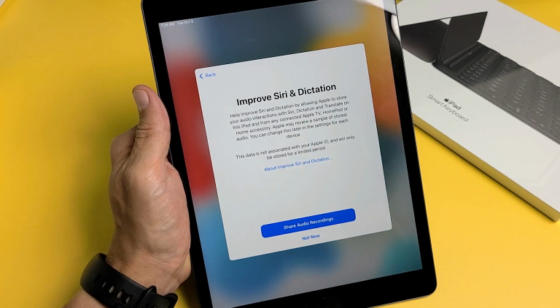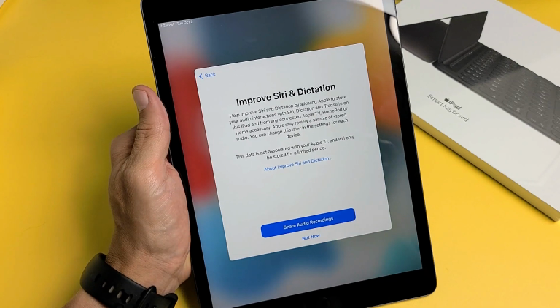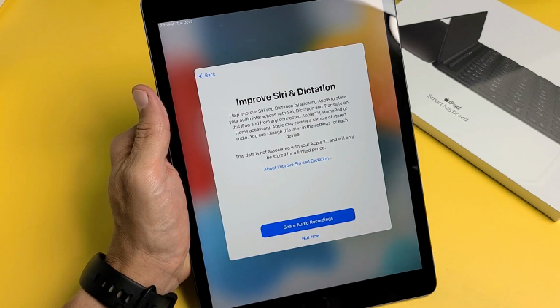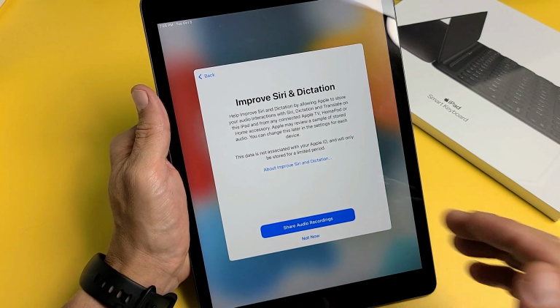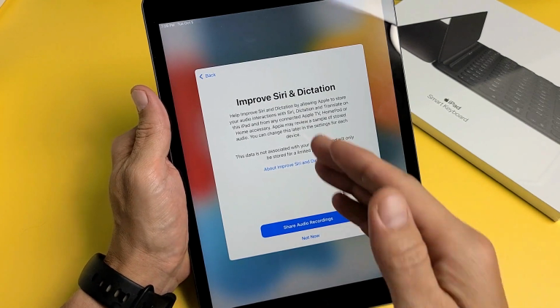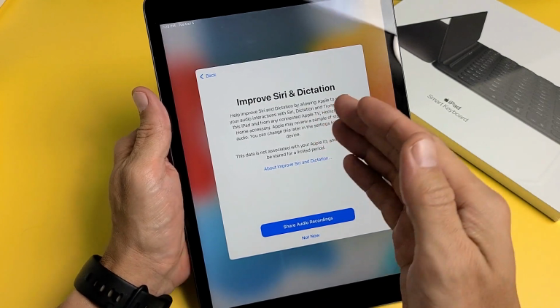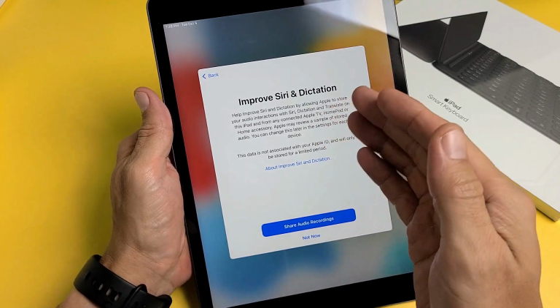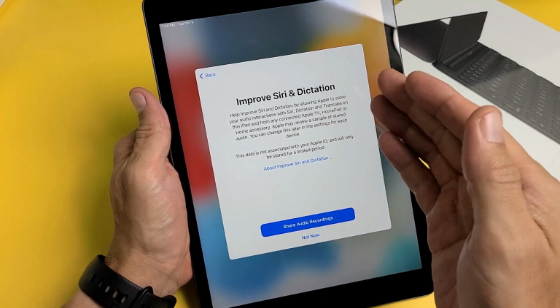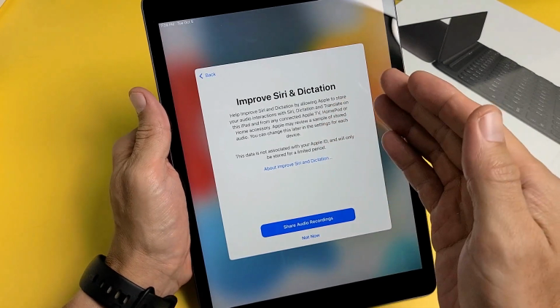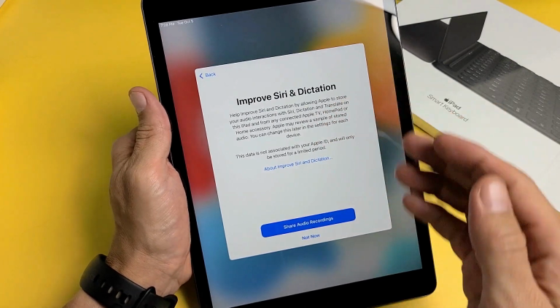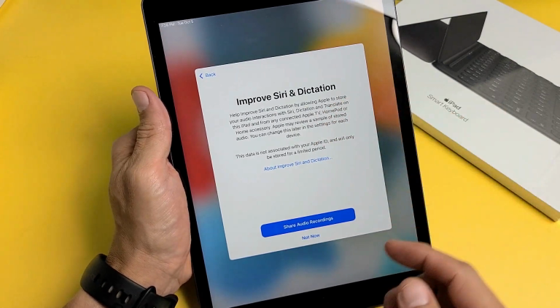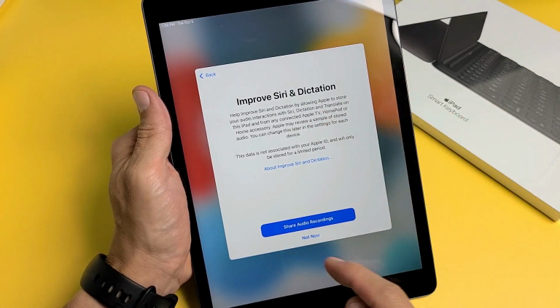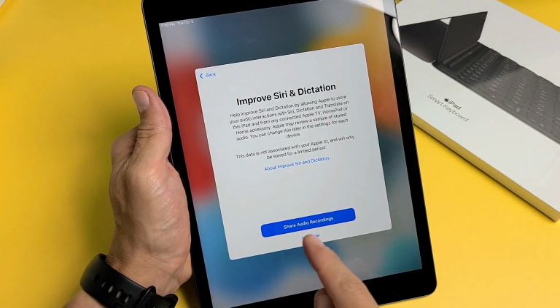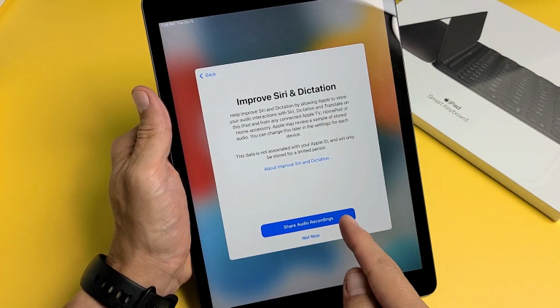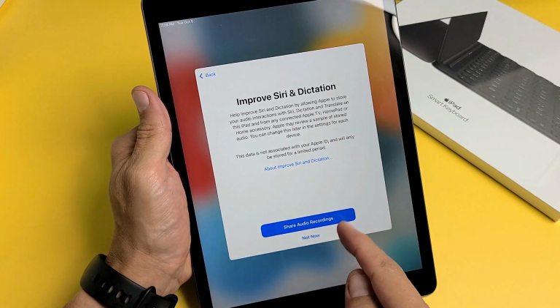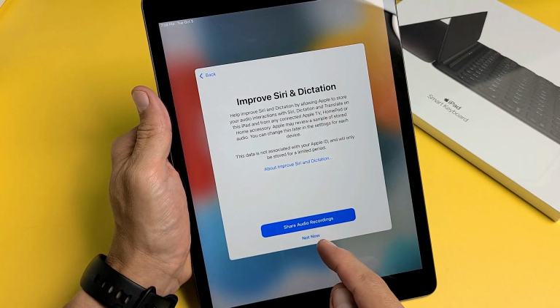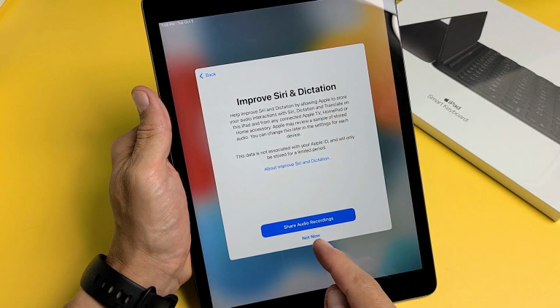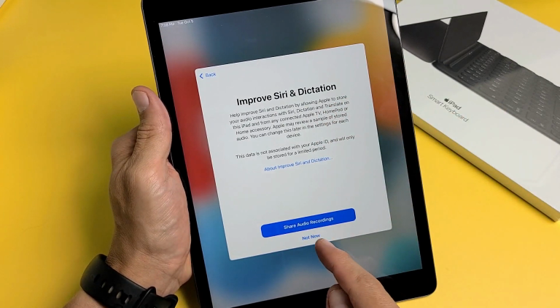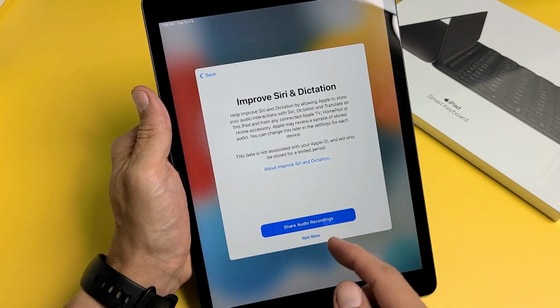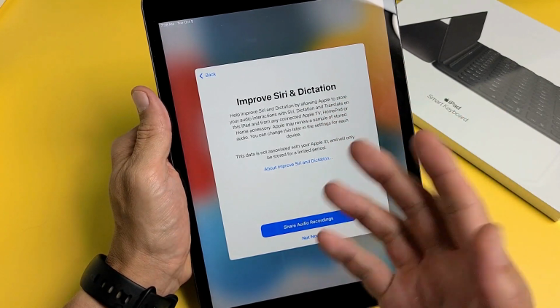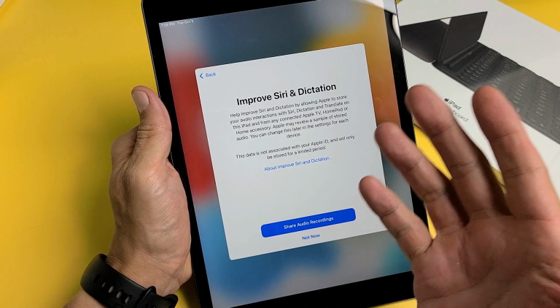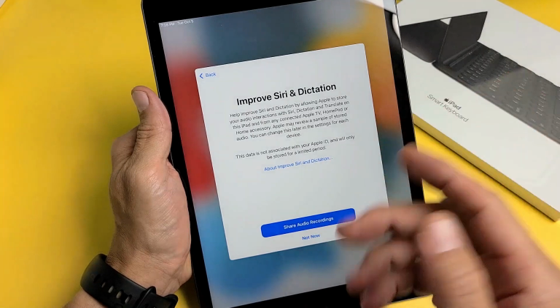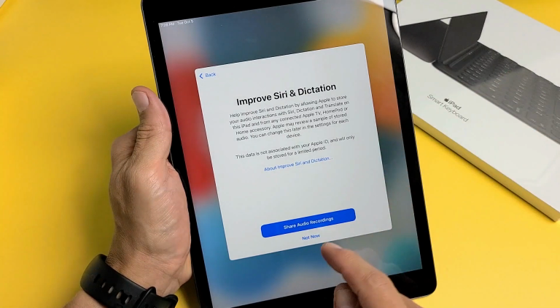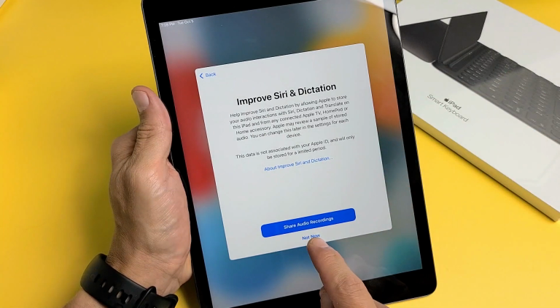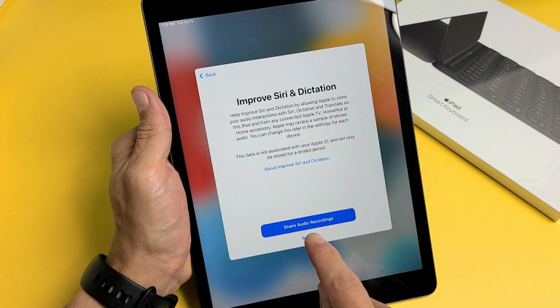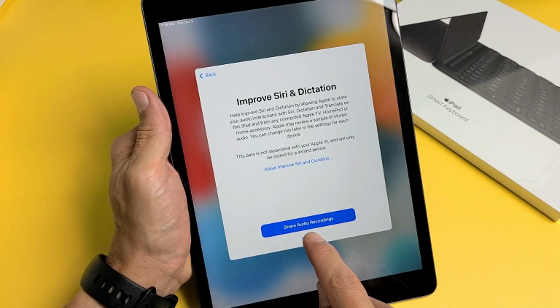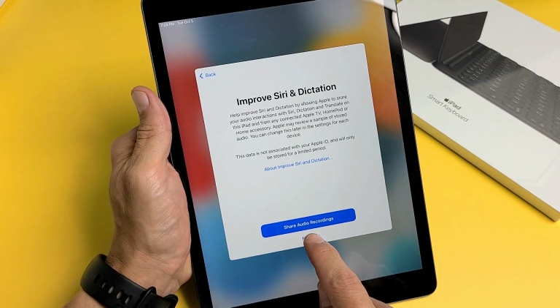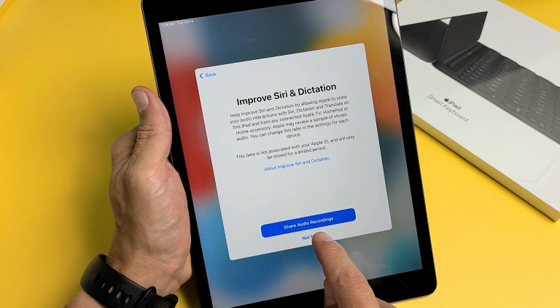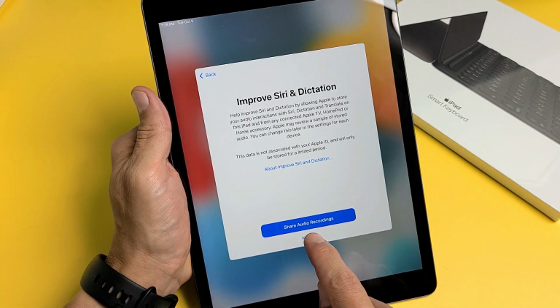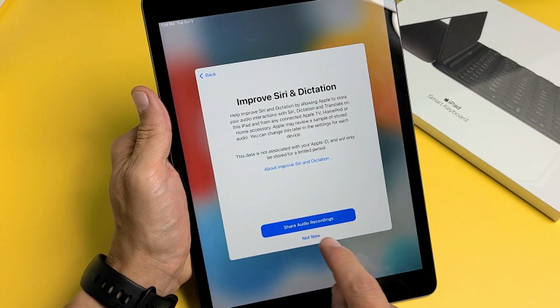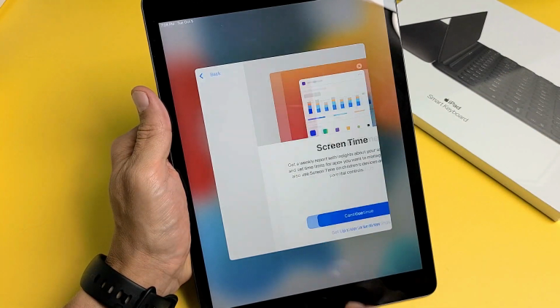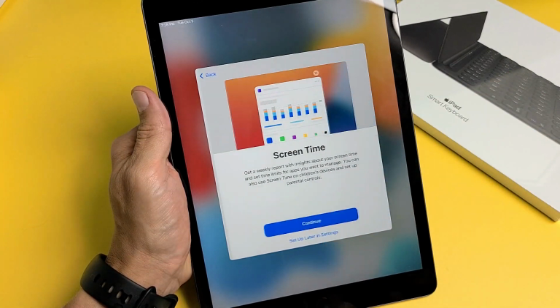For Improve Siri and Dictation, you can choose to share audio recordings or tap Not Now. That's up to you — I'm going to go with Not Now.